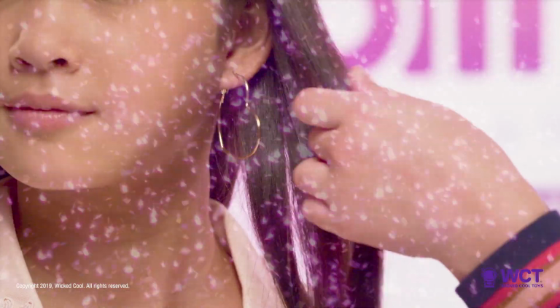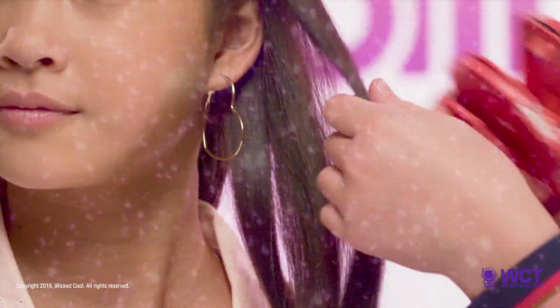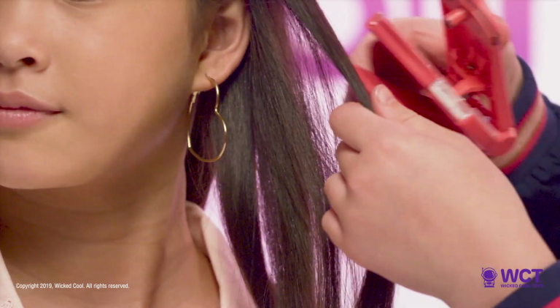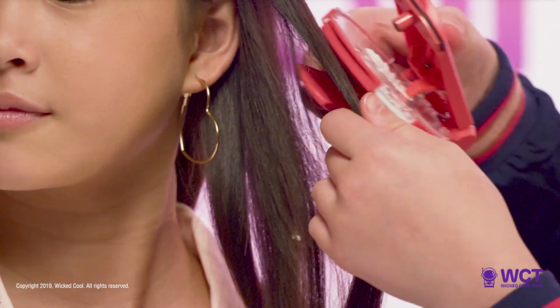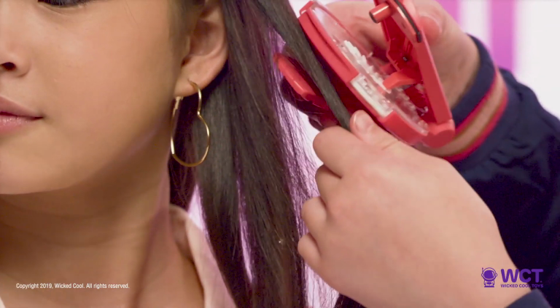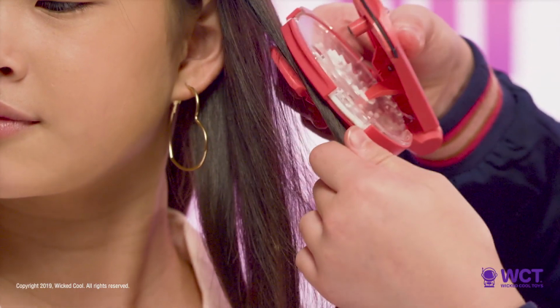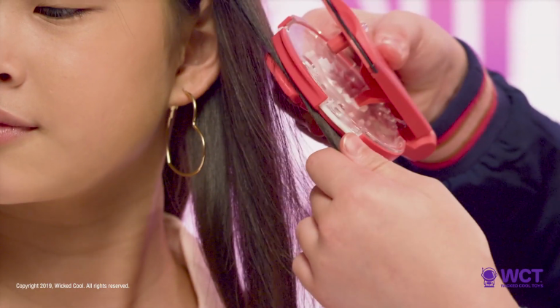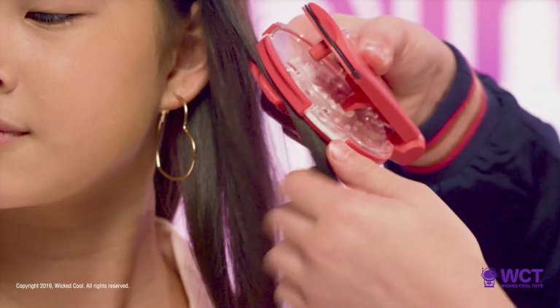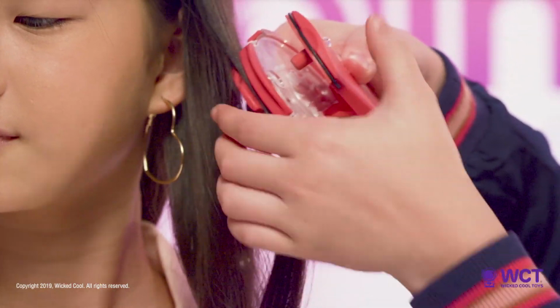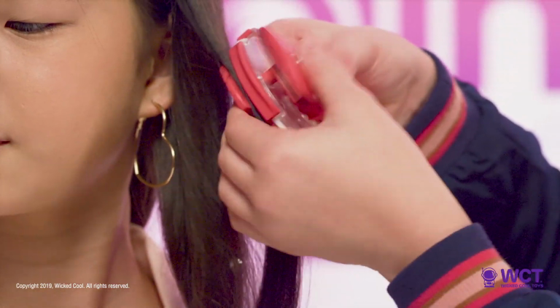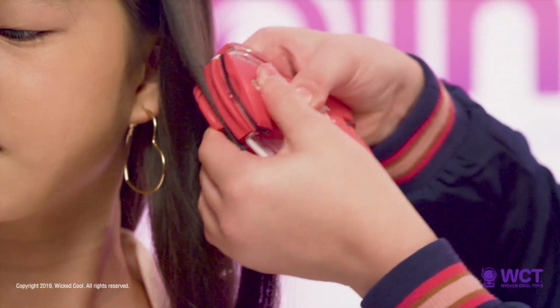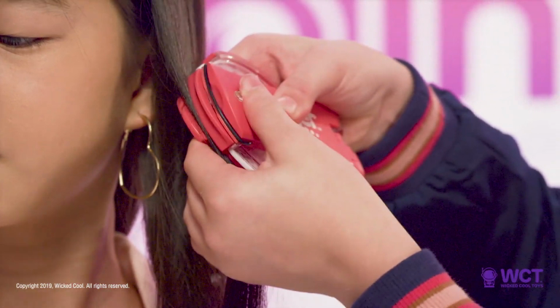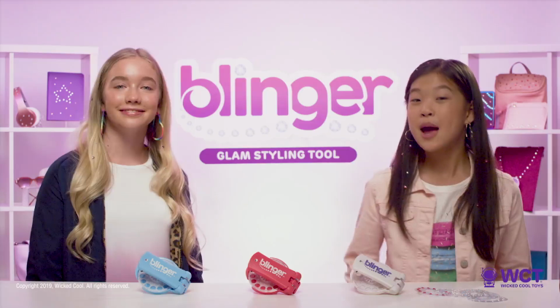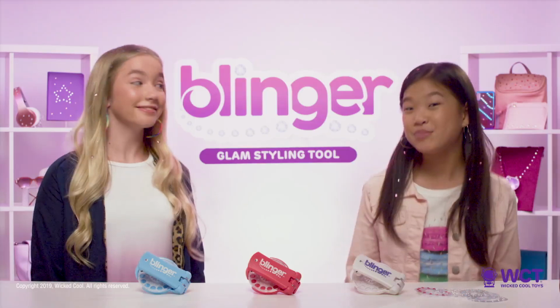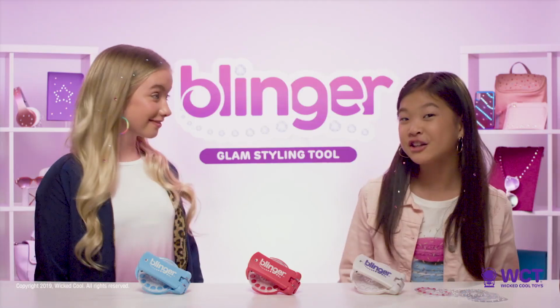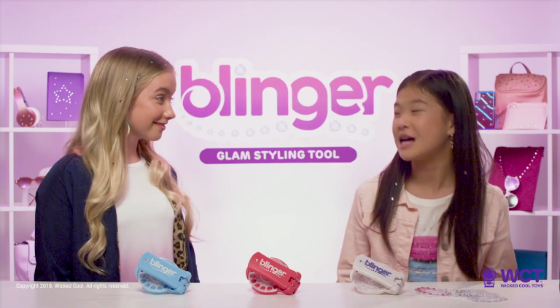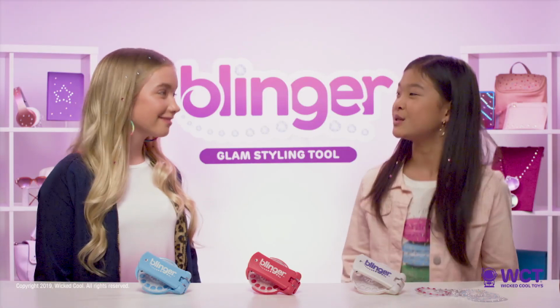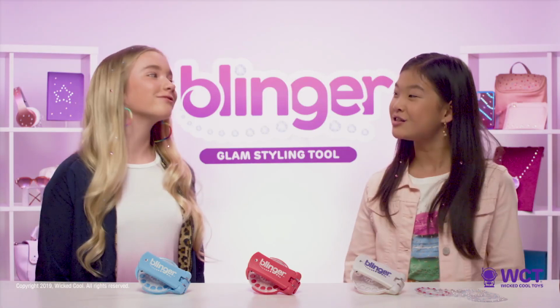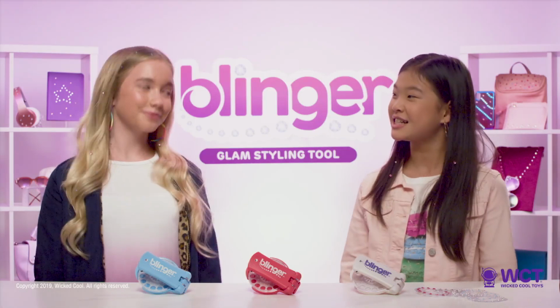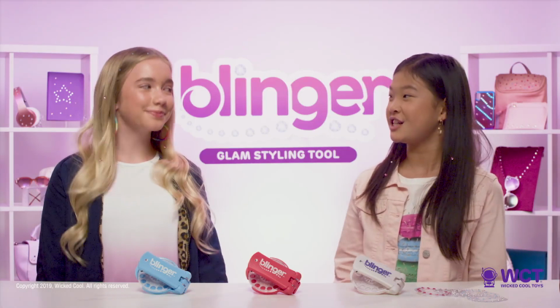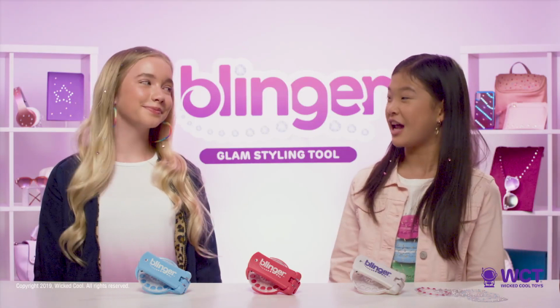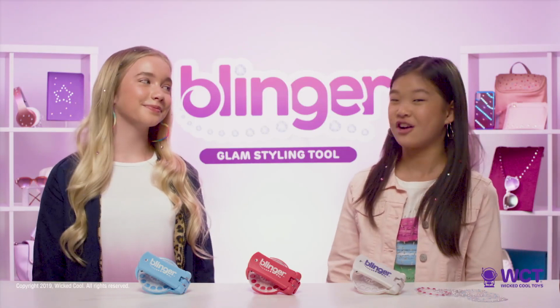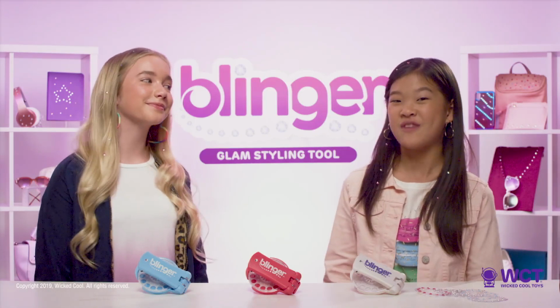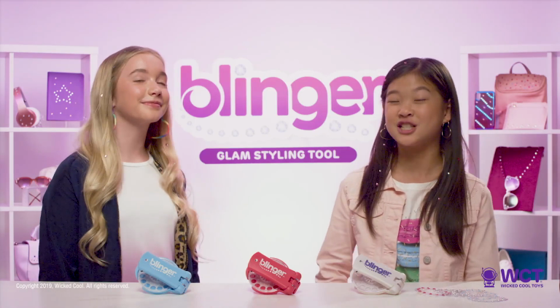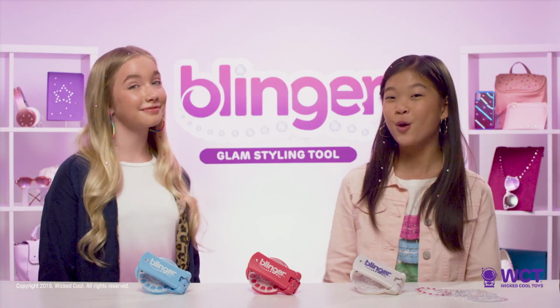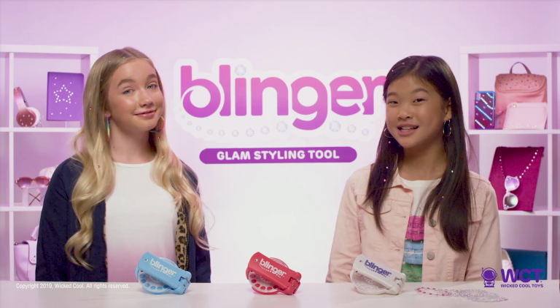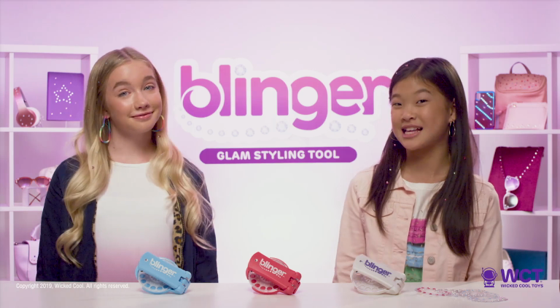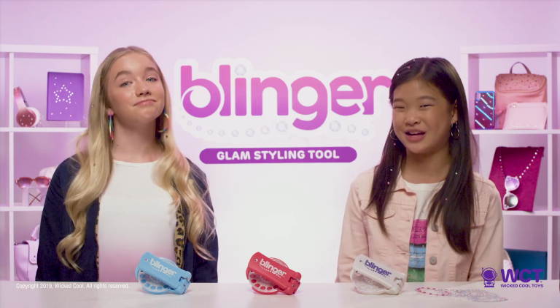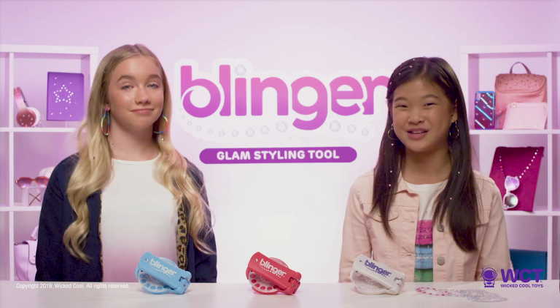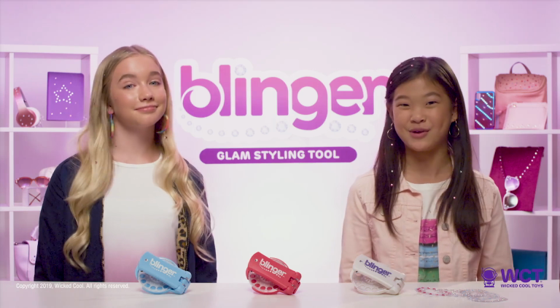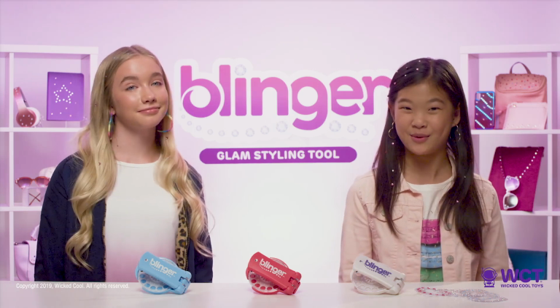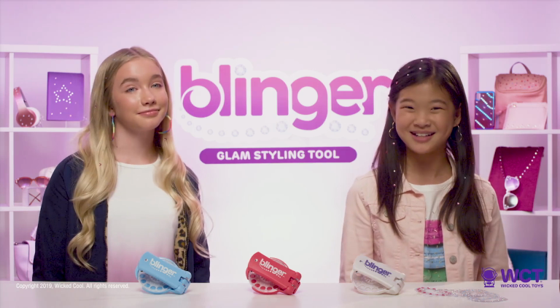Tip 1: Always apply to dry hair. Blinger gems won't stick to your hair, fashion, or accessory if it's already wet.